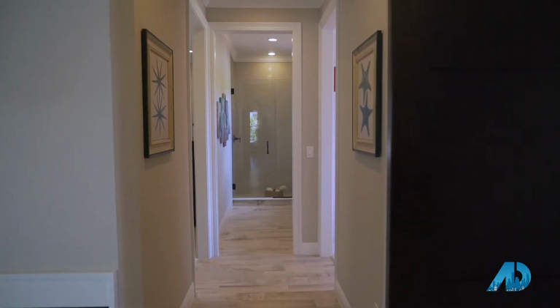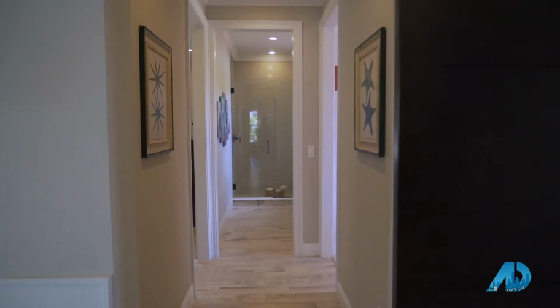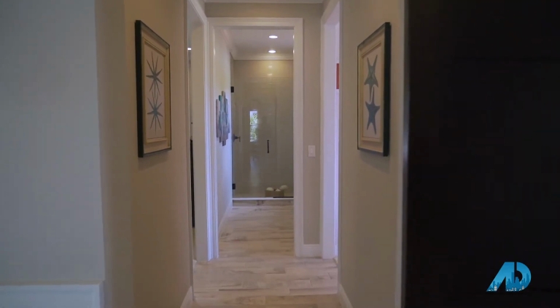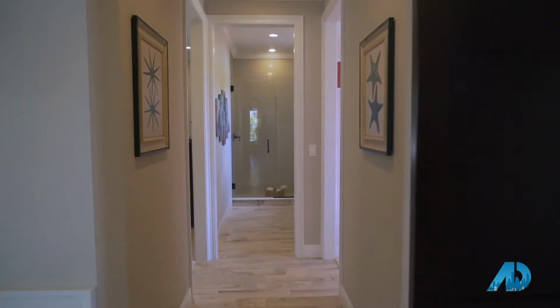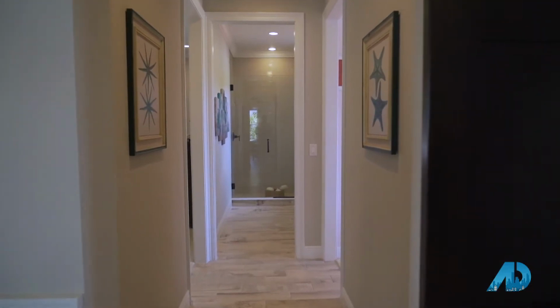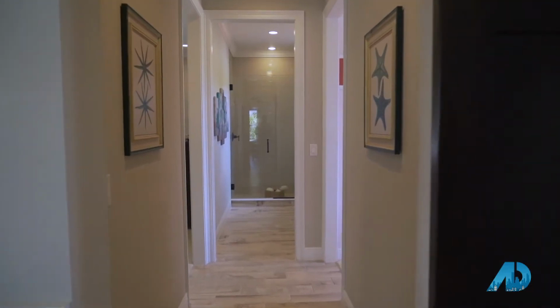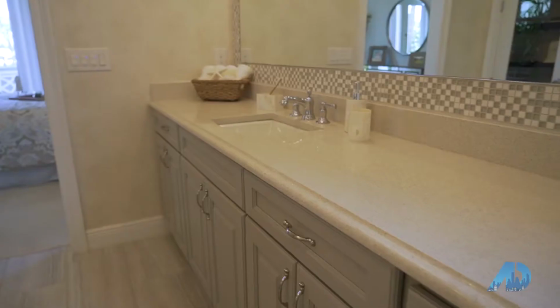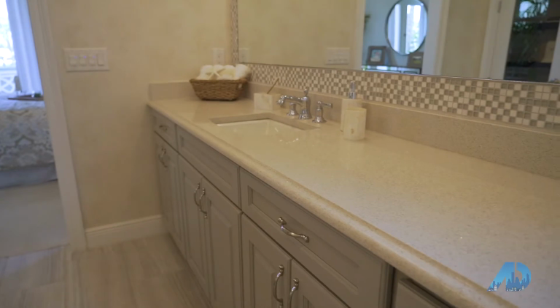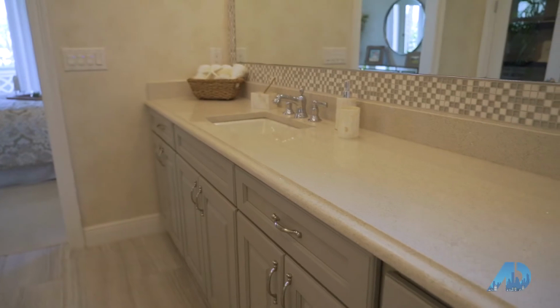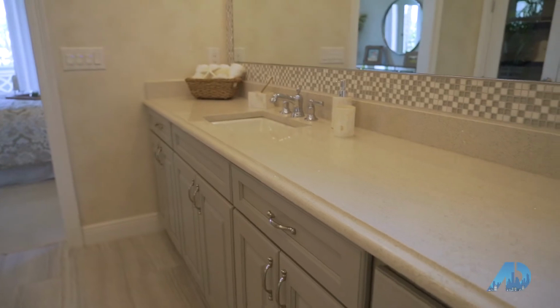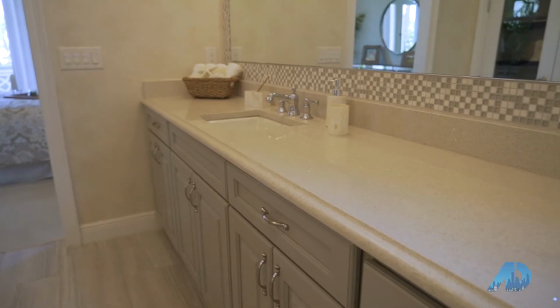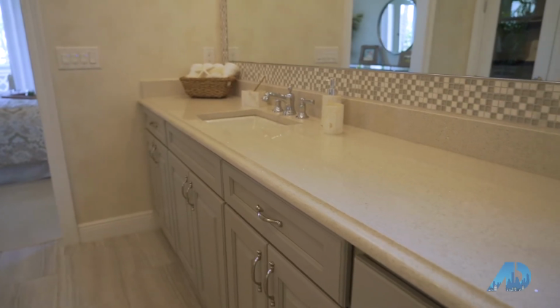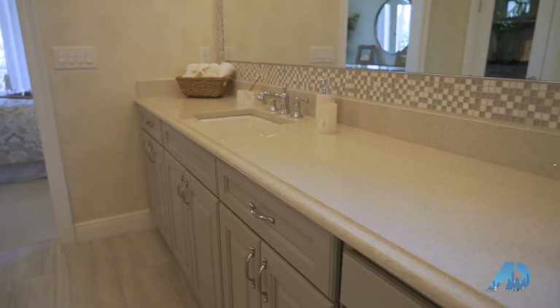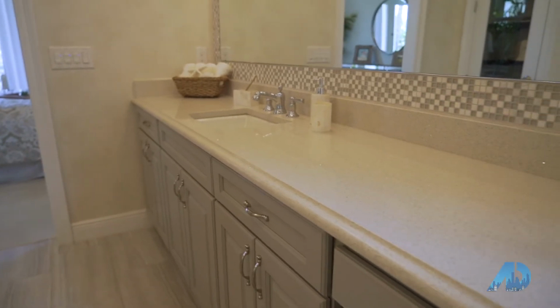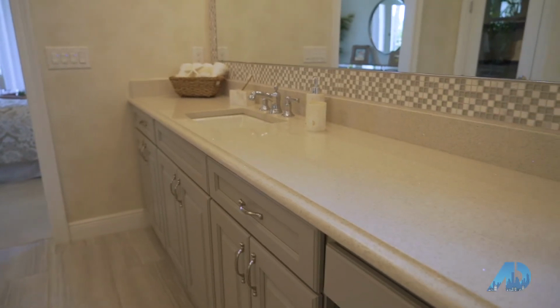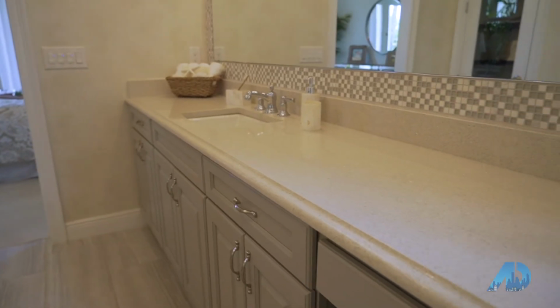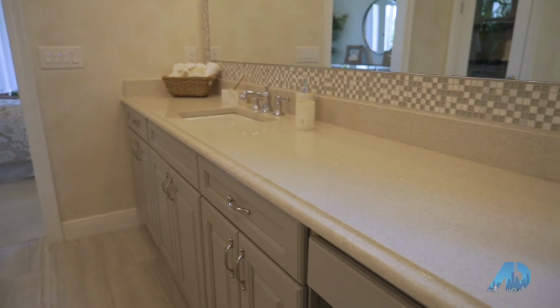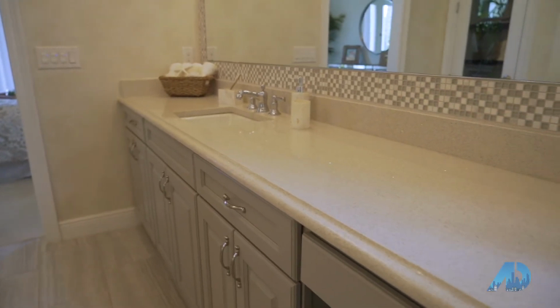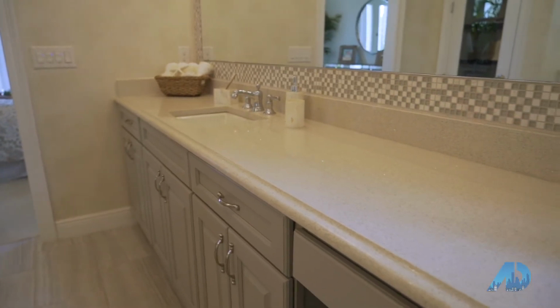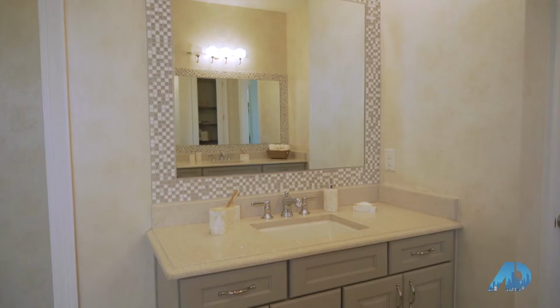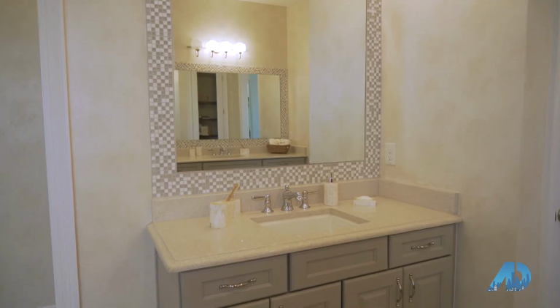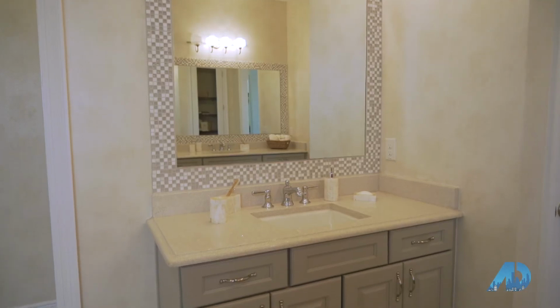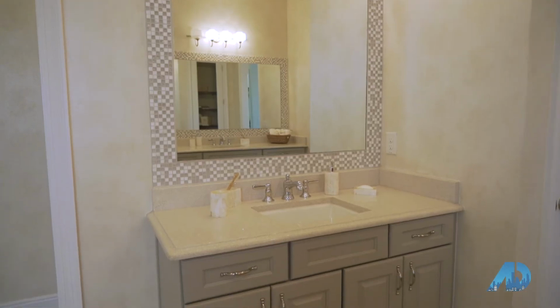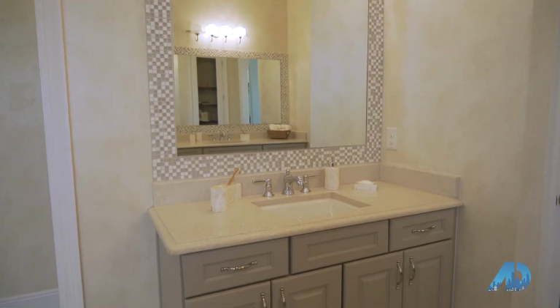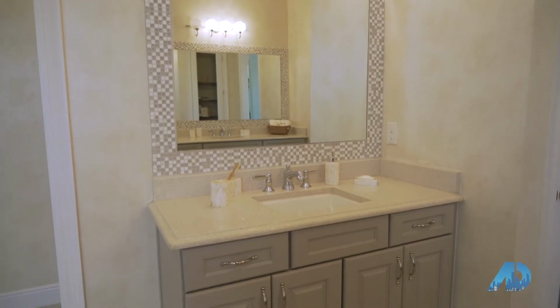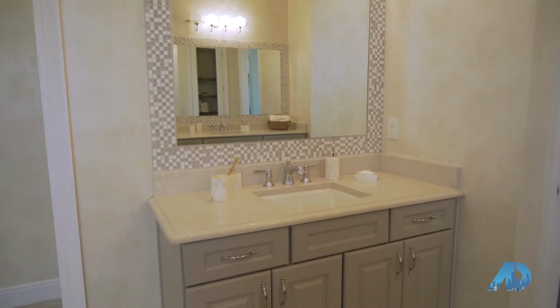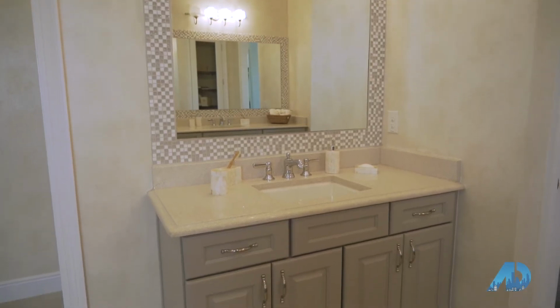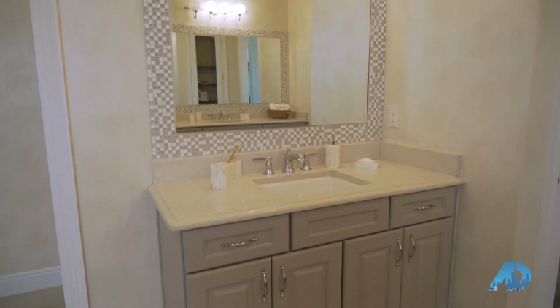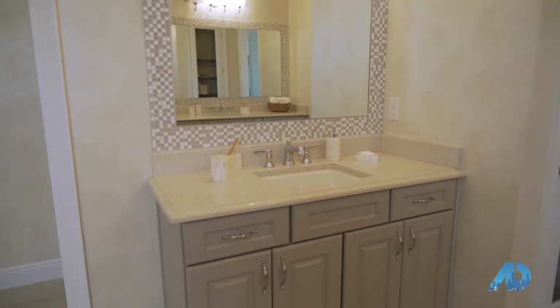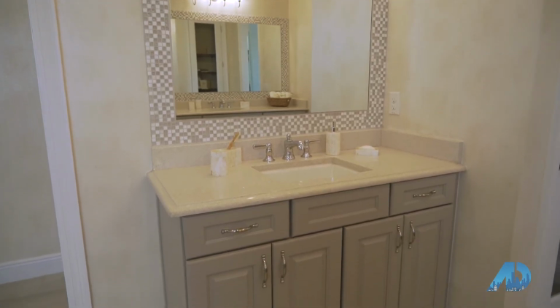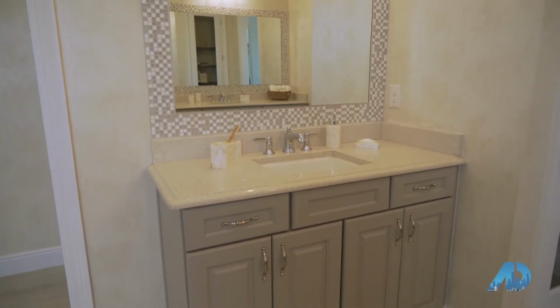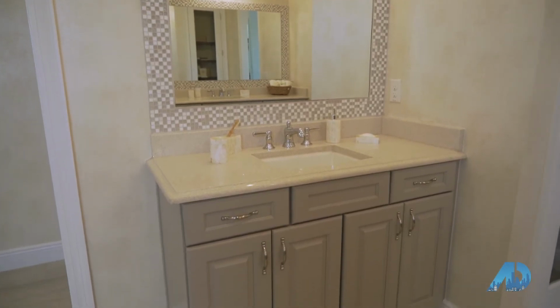Create the master bath you truly desire, with many spa-like features to really make it your own.